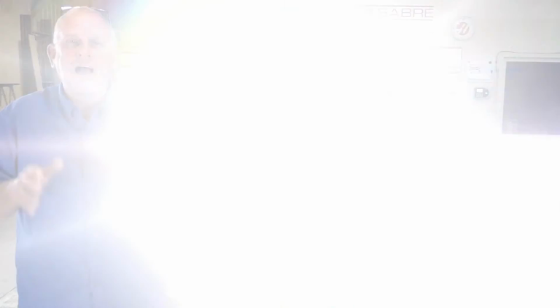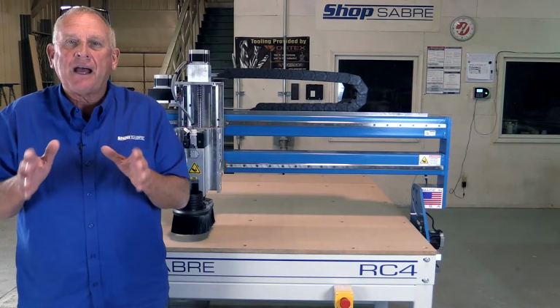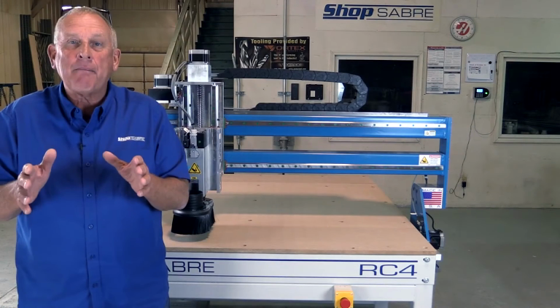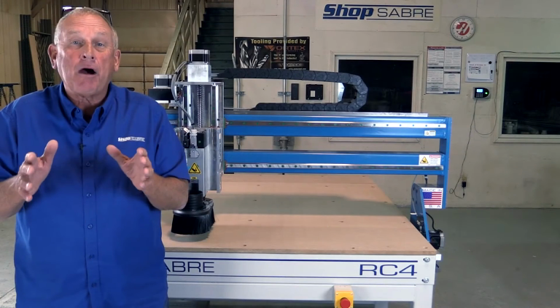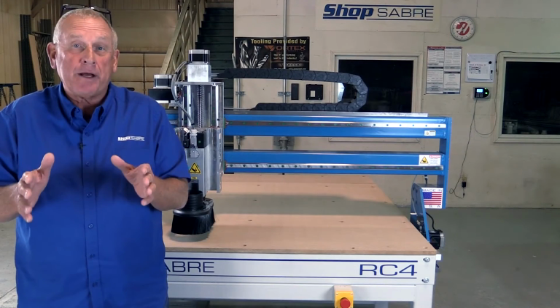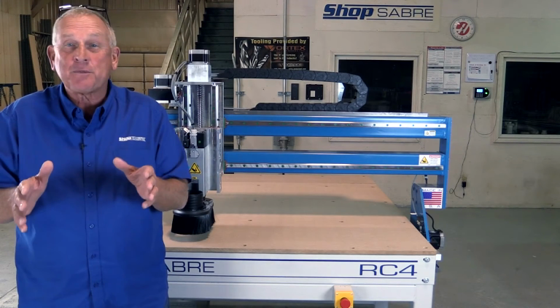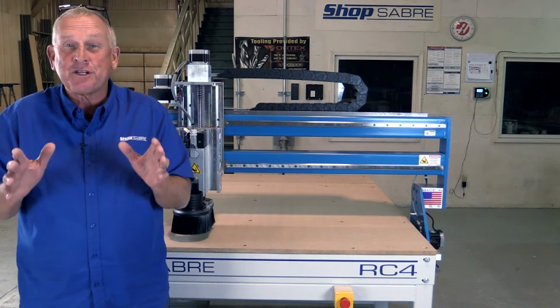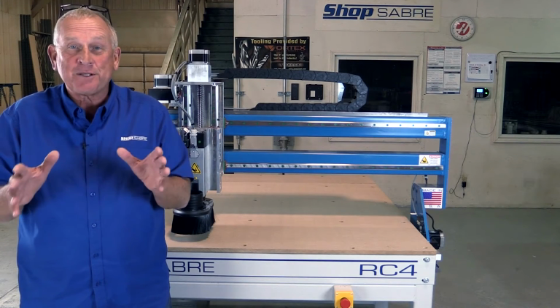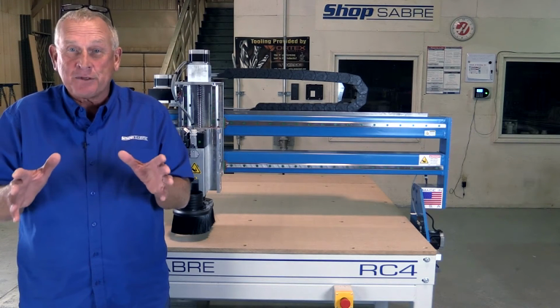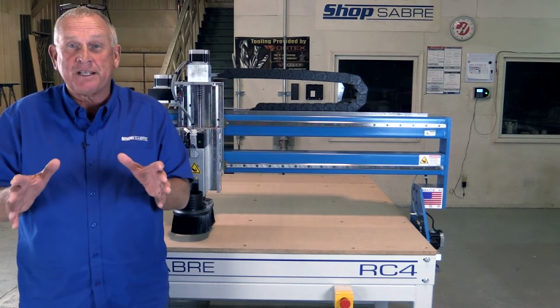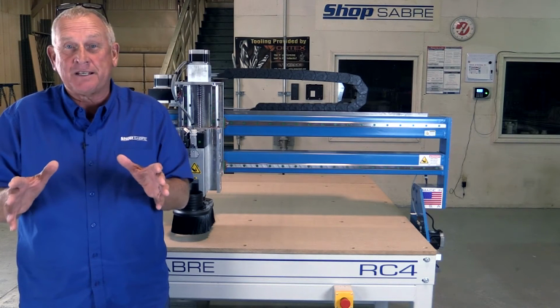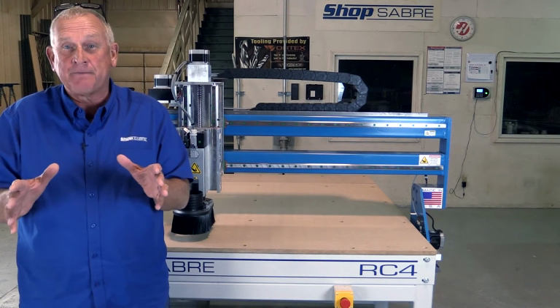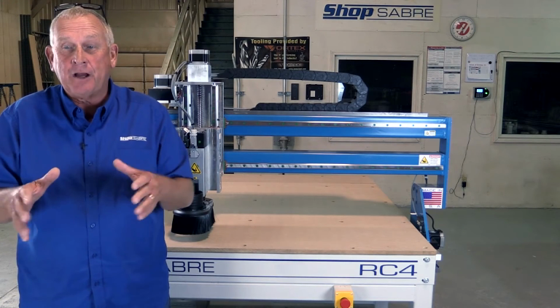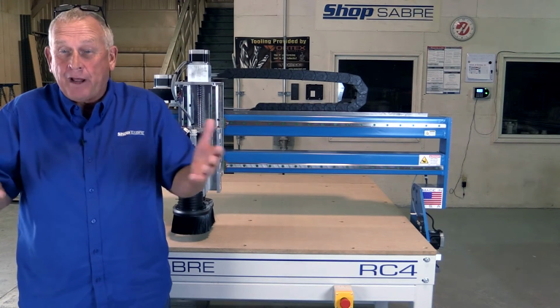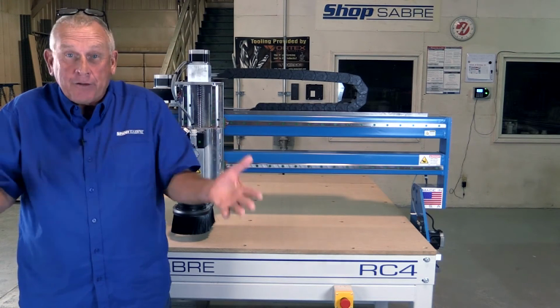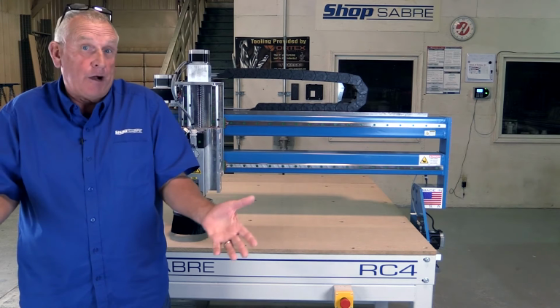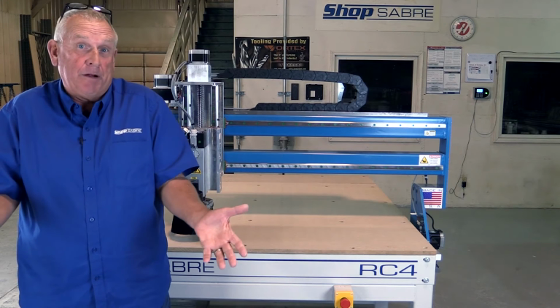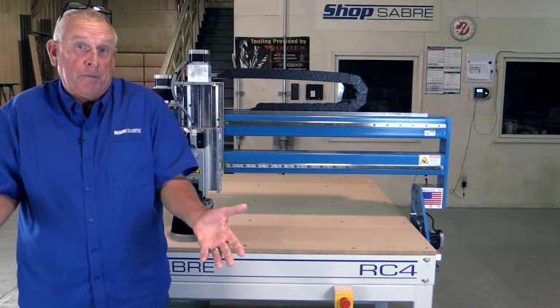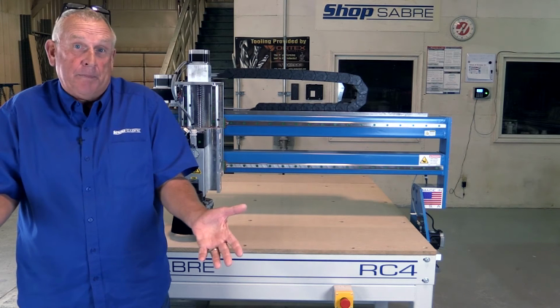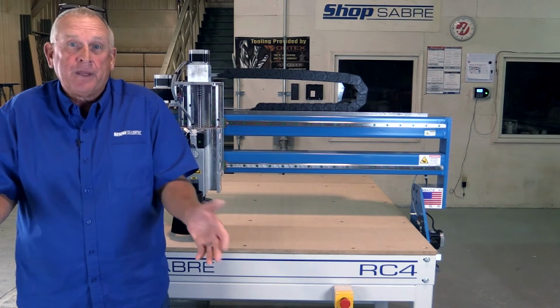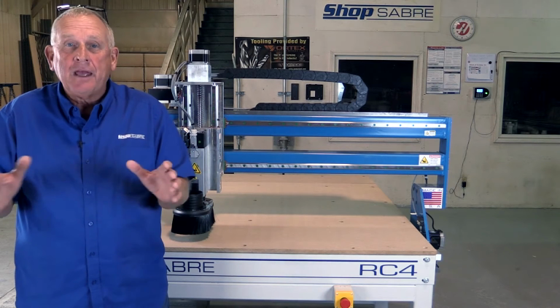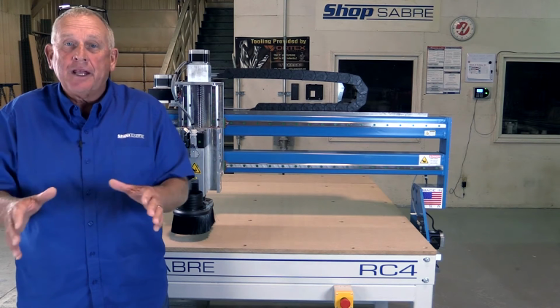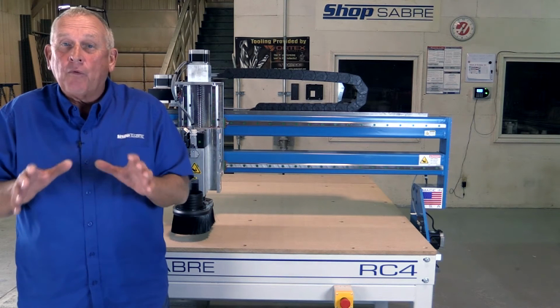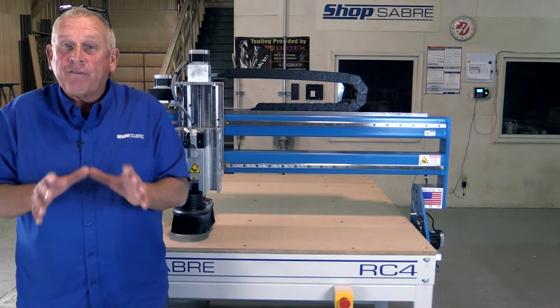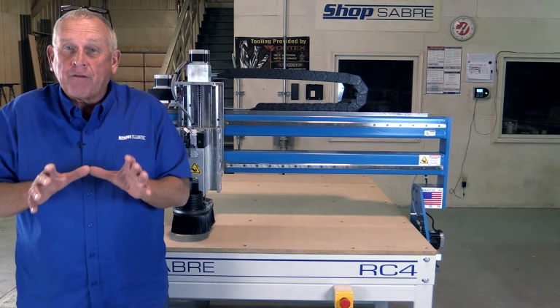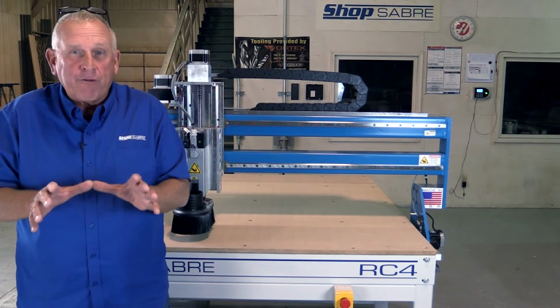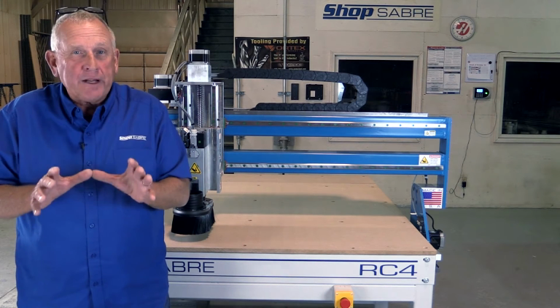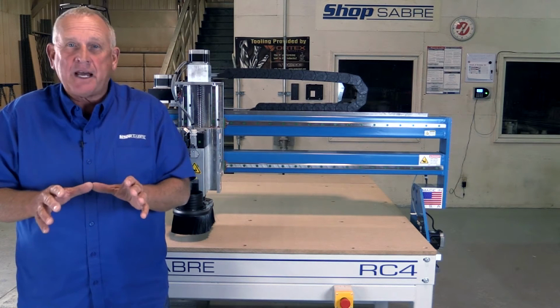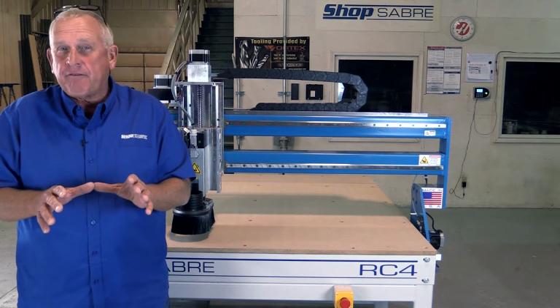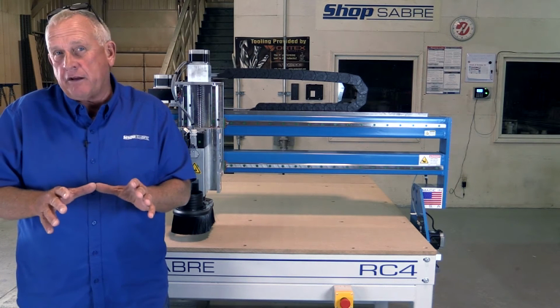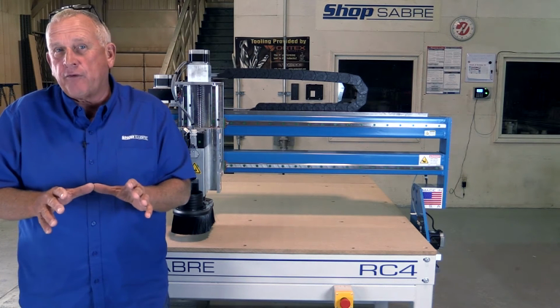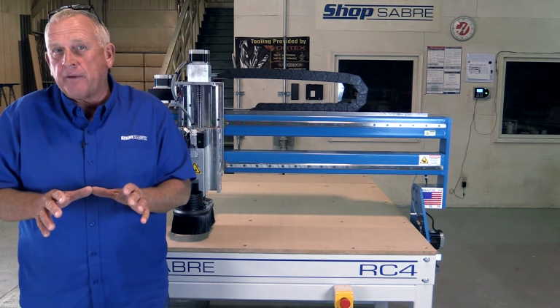Hi, I'm Bob Allison with ShopSaver CNC. Around here they call me RouterBob. We've got a very exciting video for you.